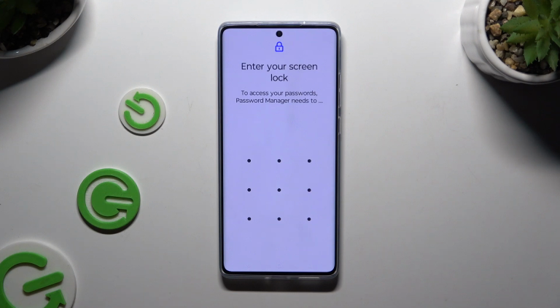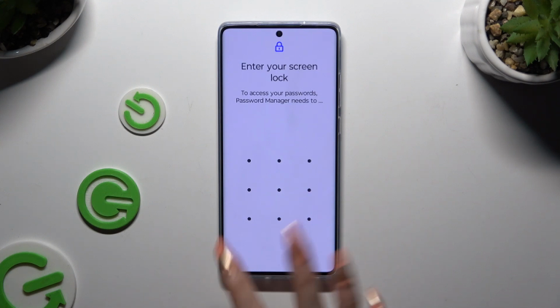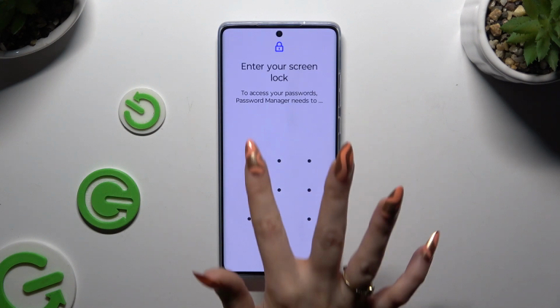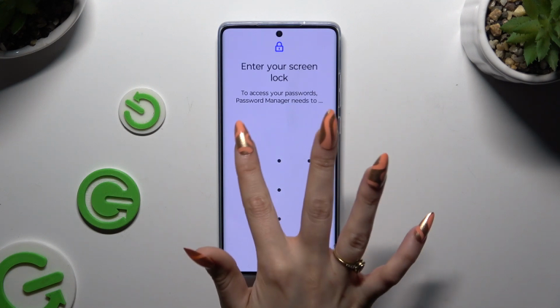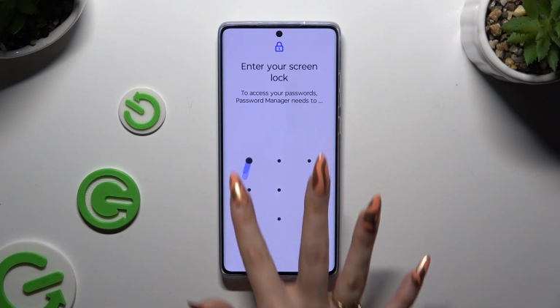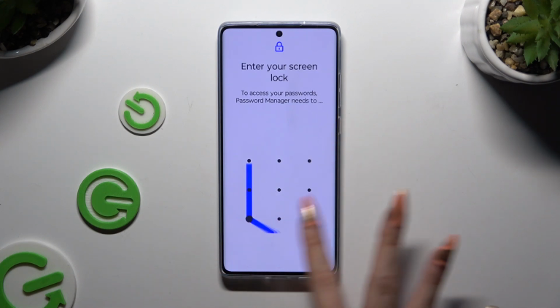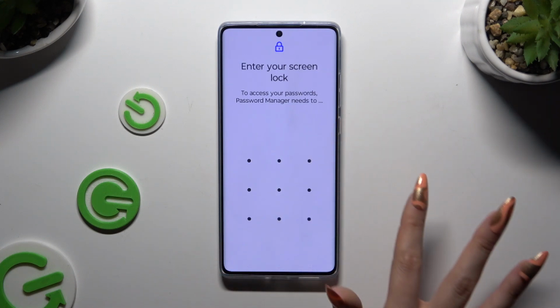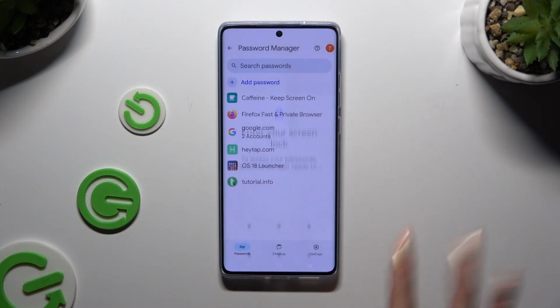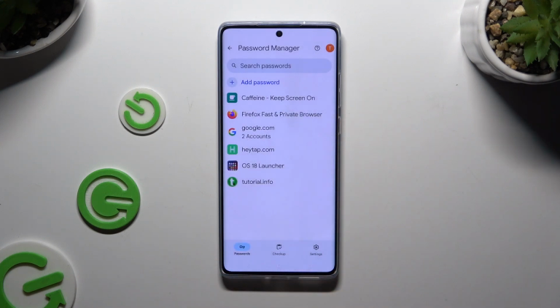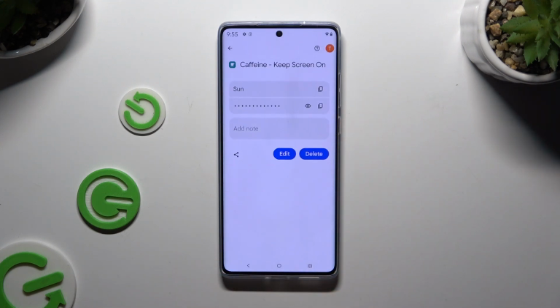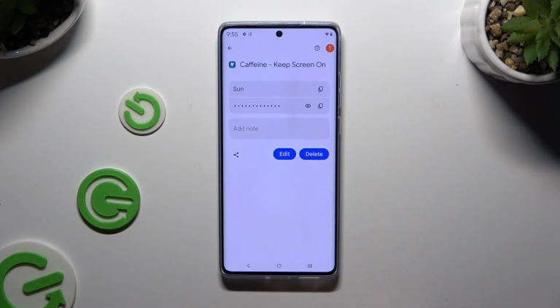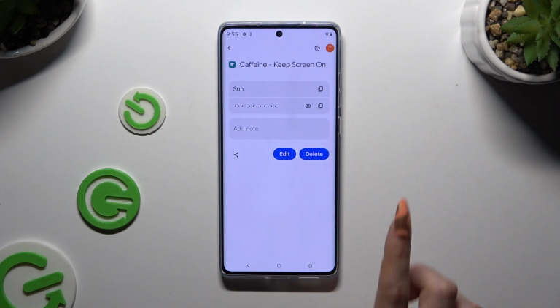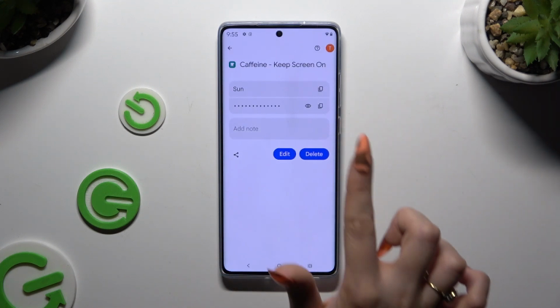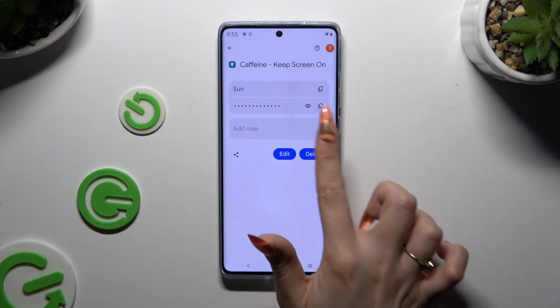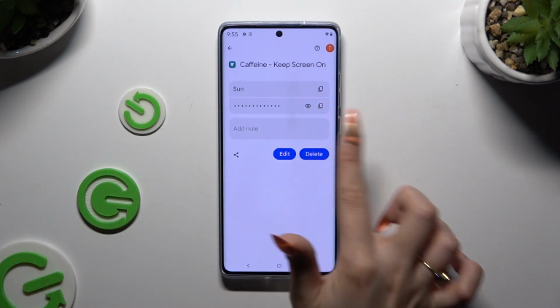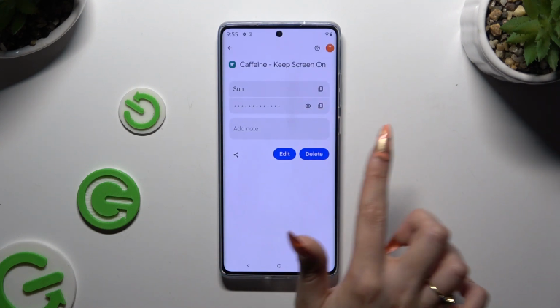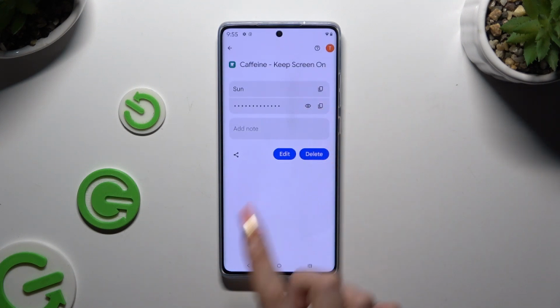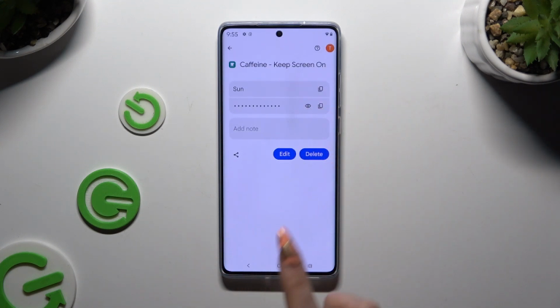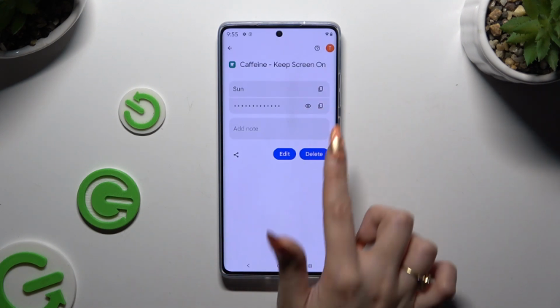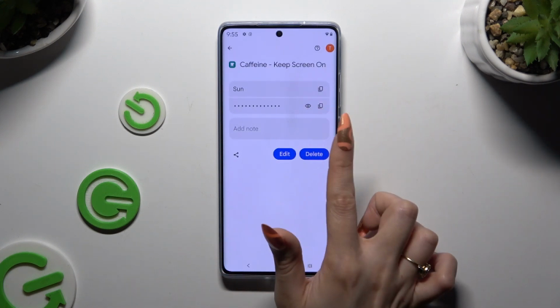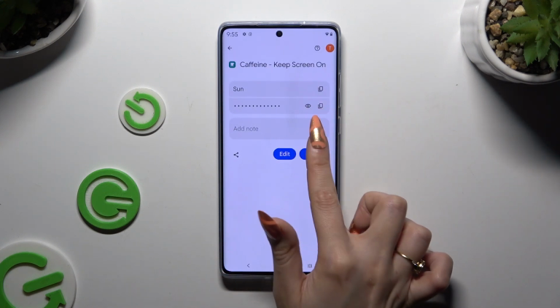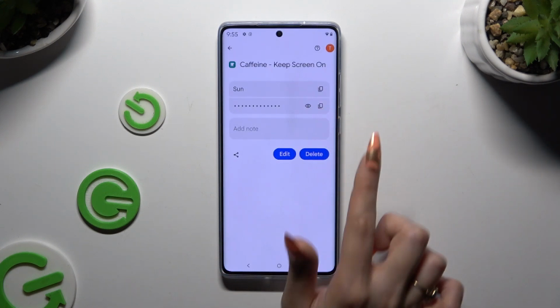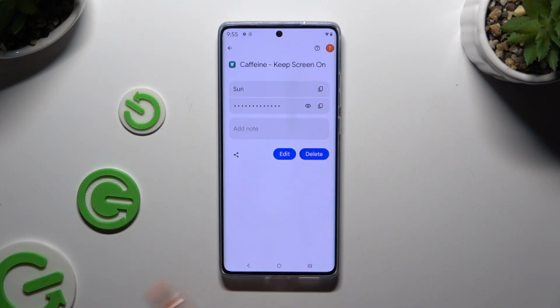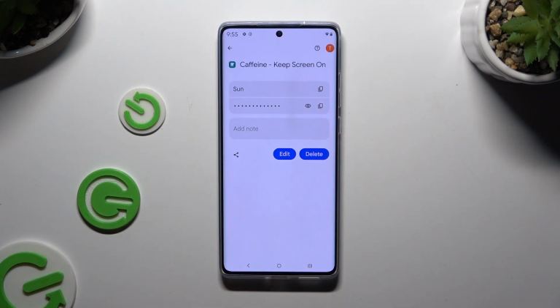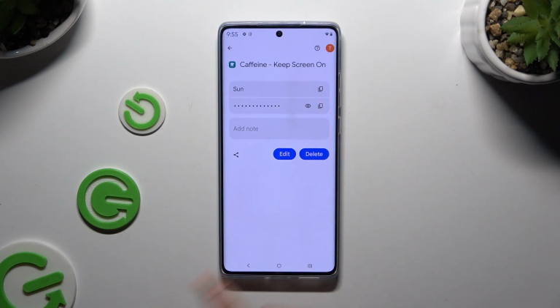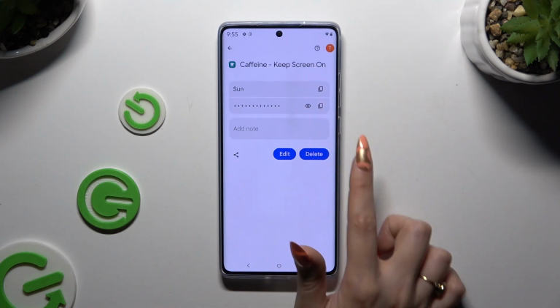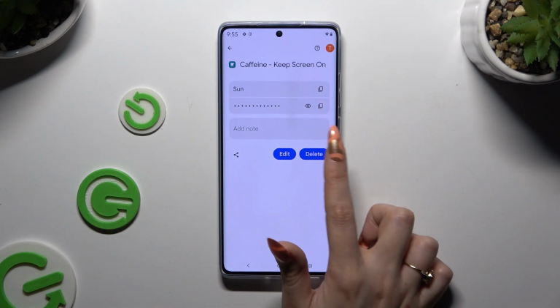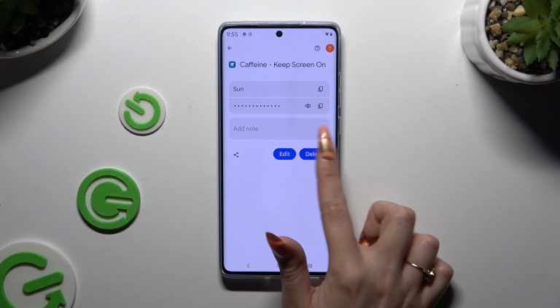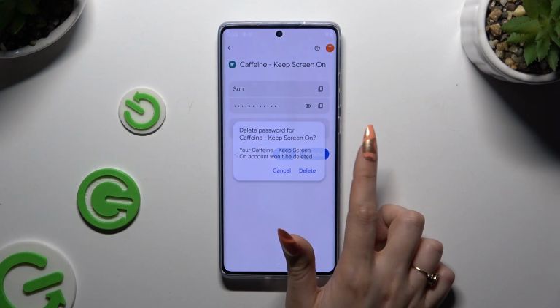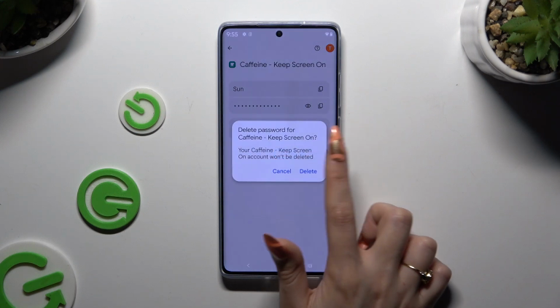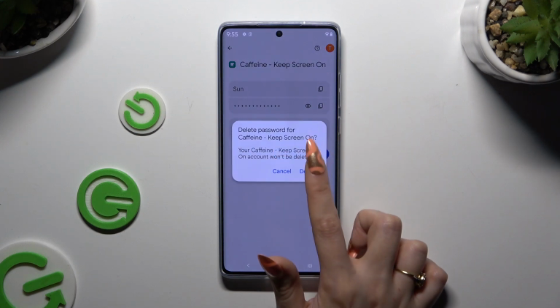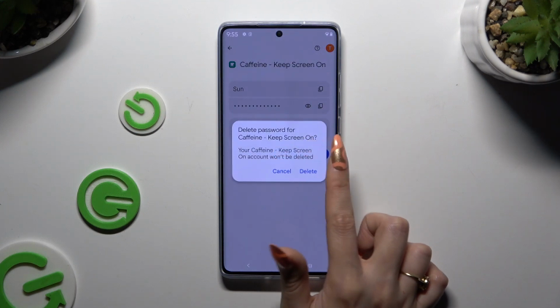Enter your screen lock, use the delete button, and confirm your choice in the pop-up.